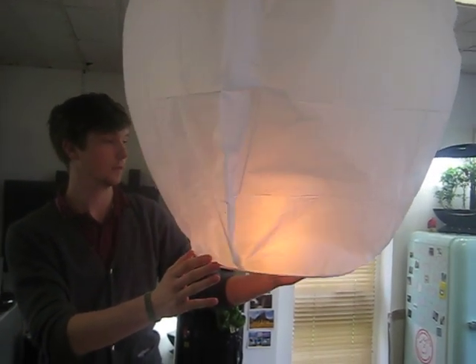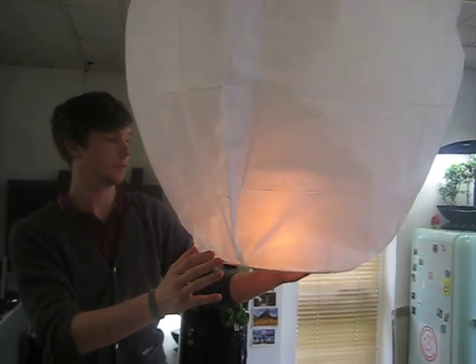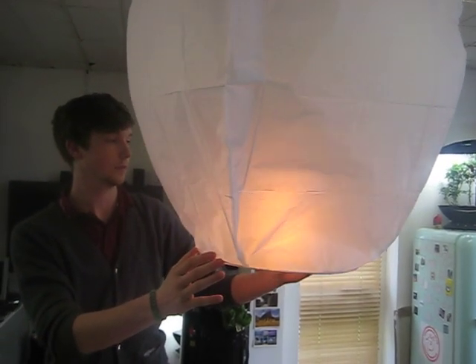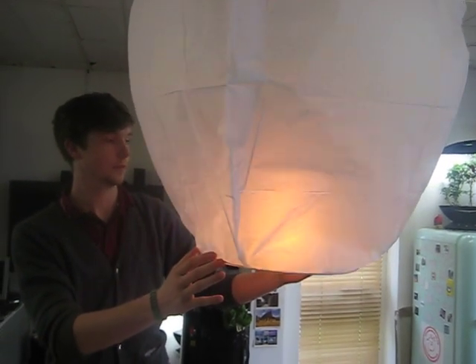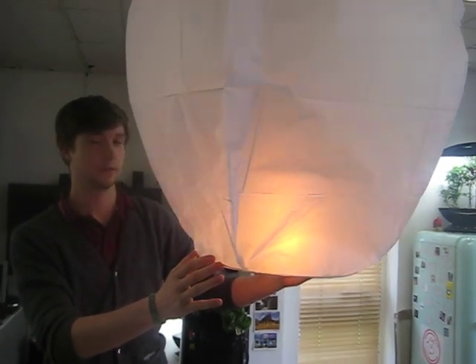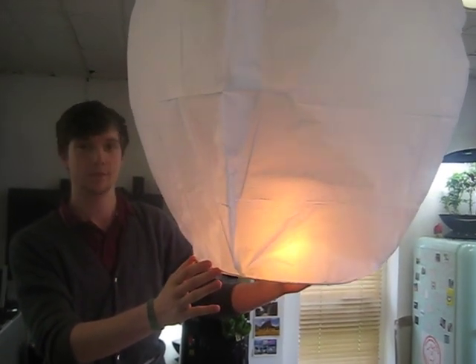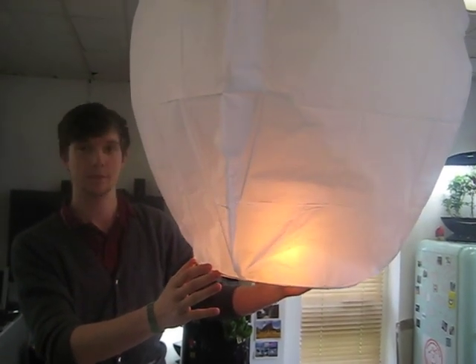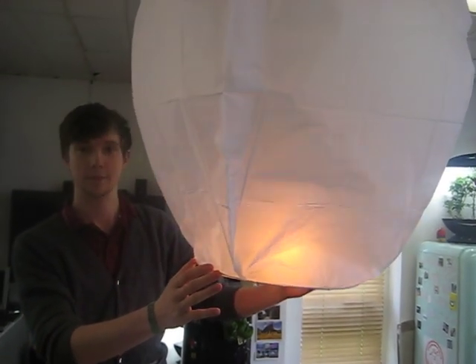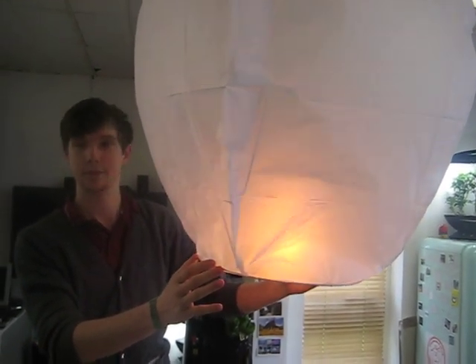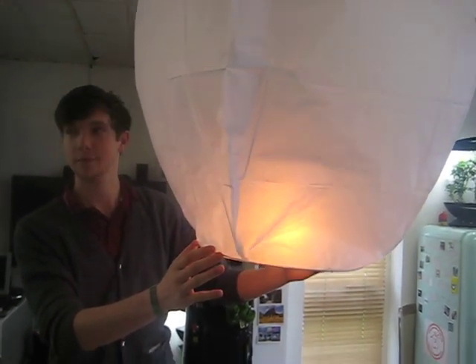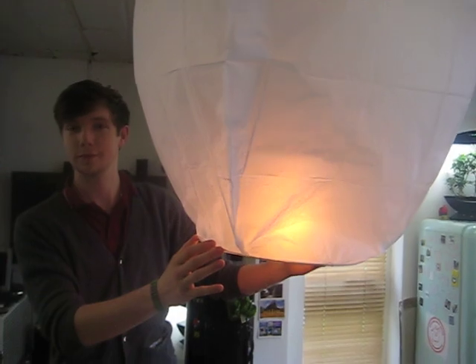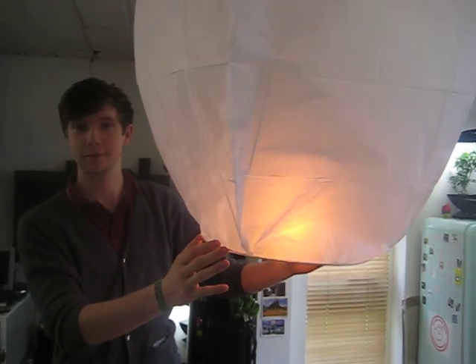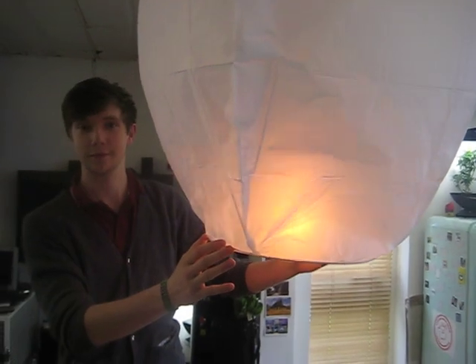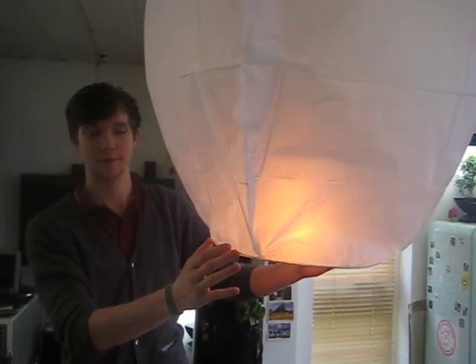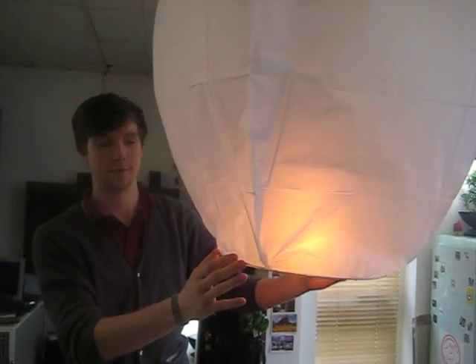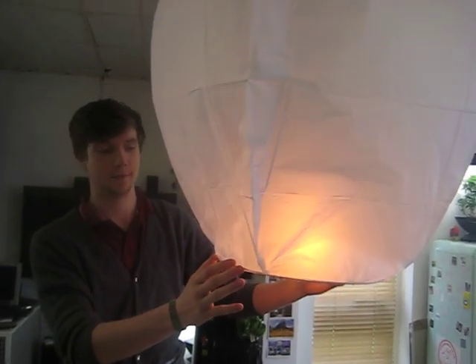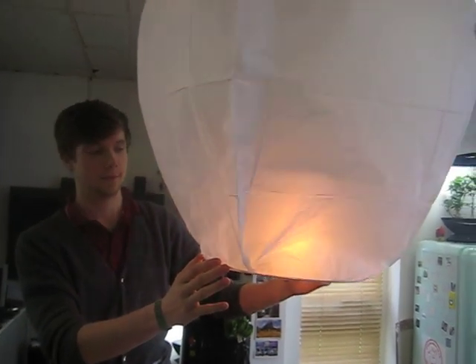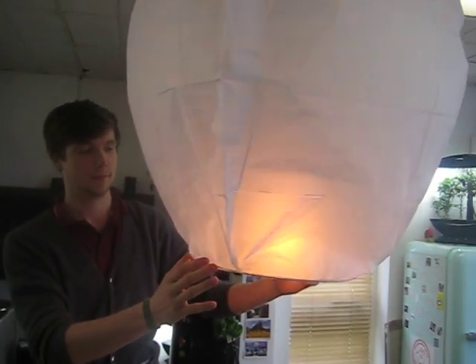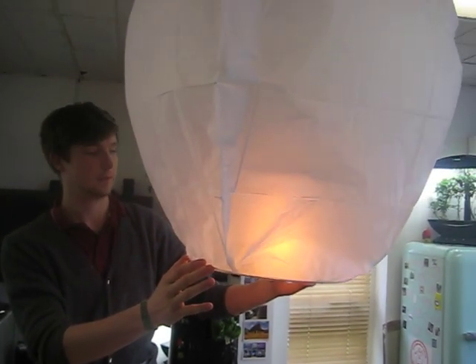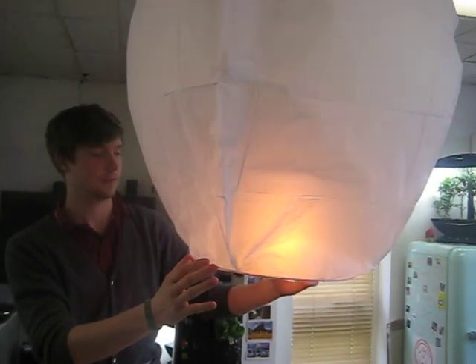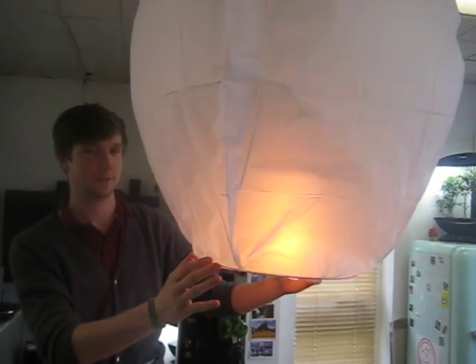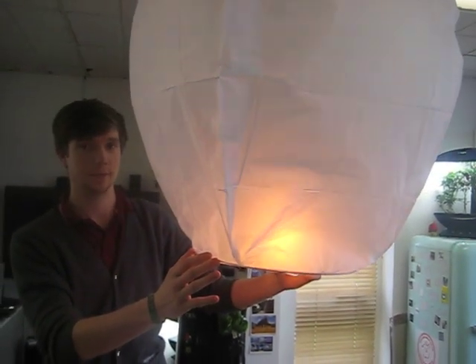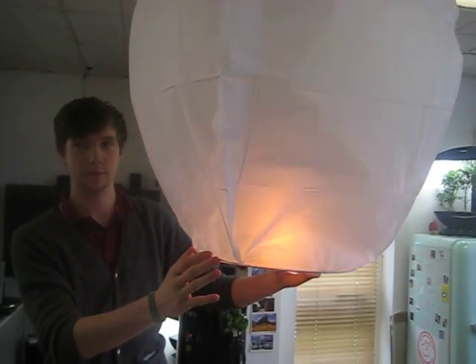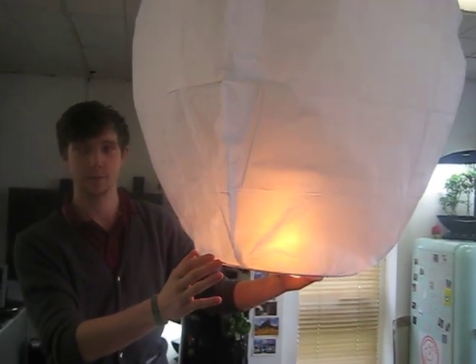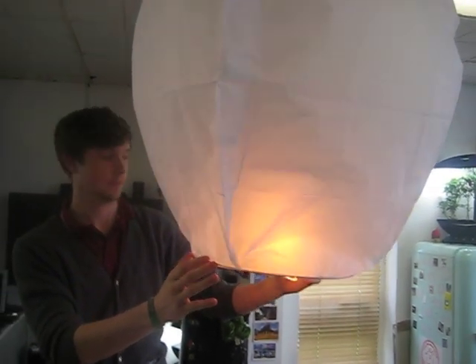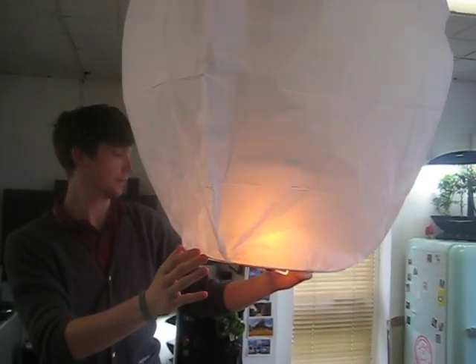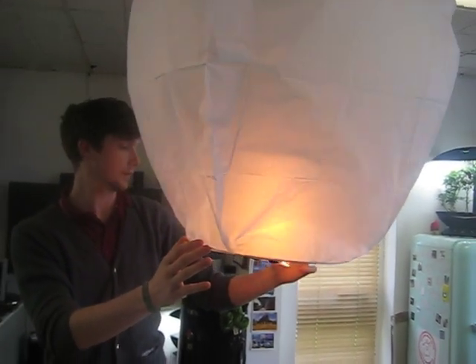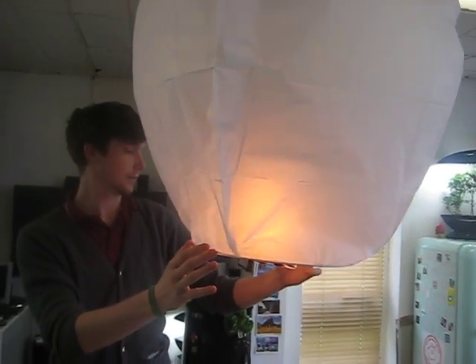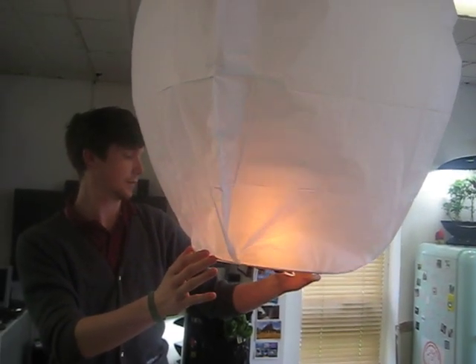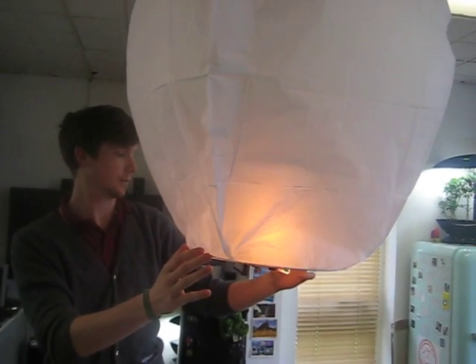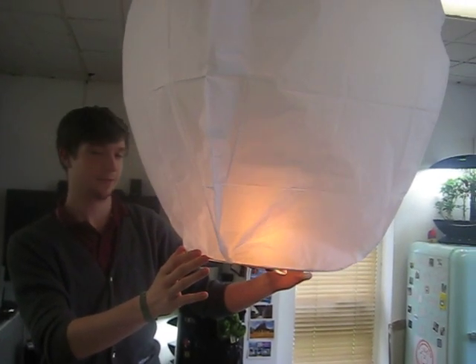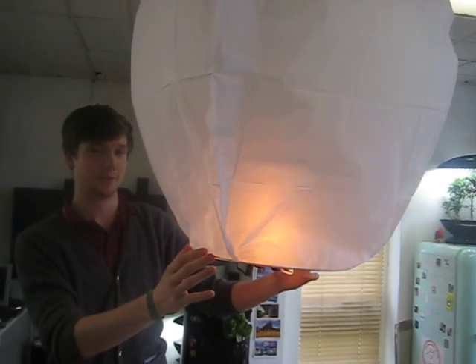Thanks a lot Patrick, and thanks for watching today's video on how to light a wish lantern. Once again, please do not try this inside.